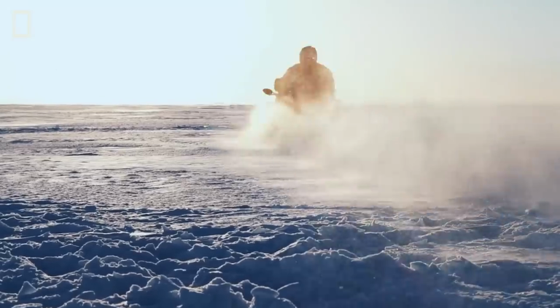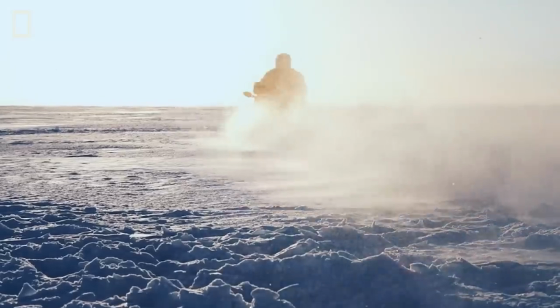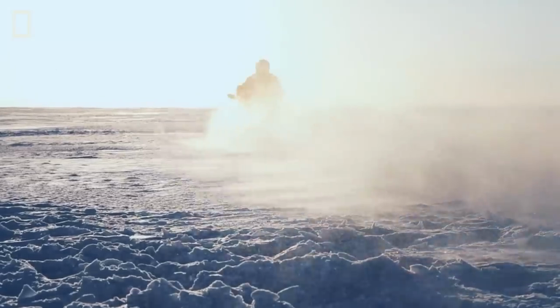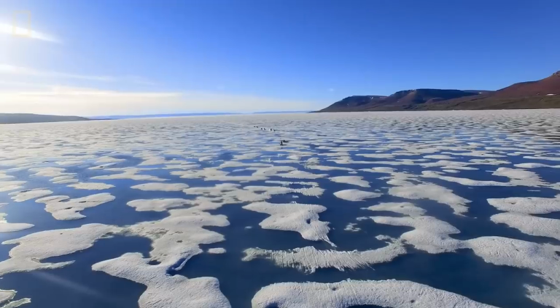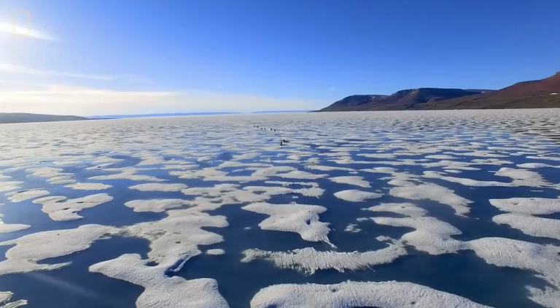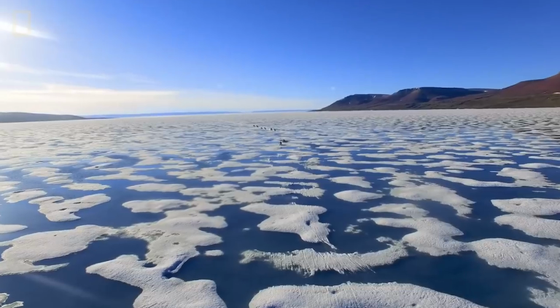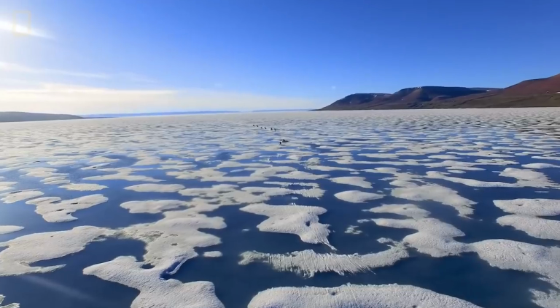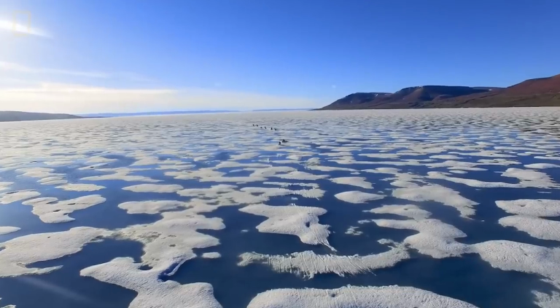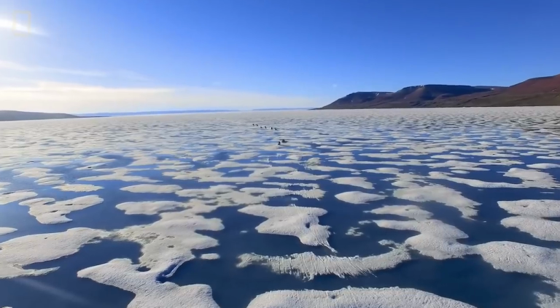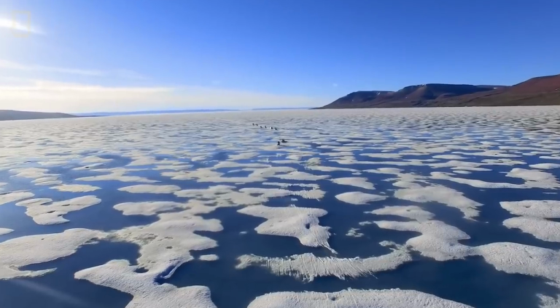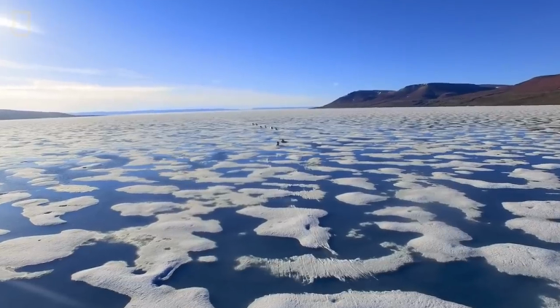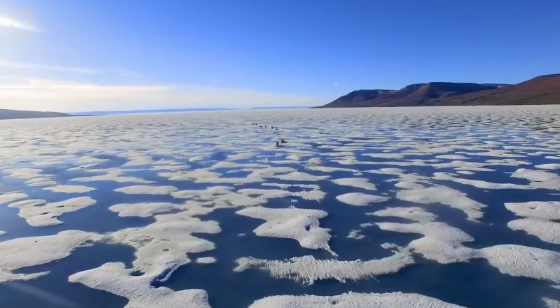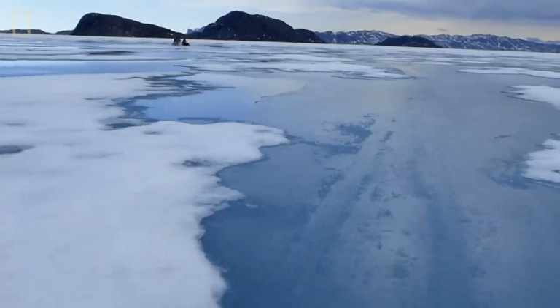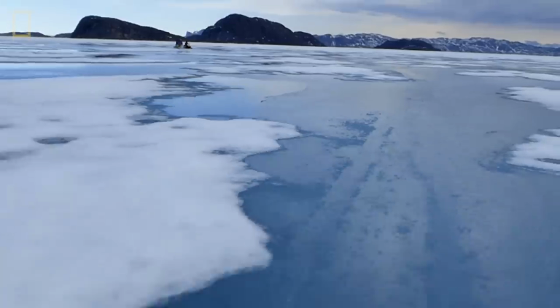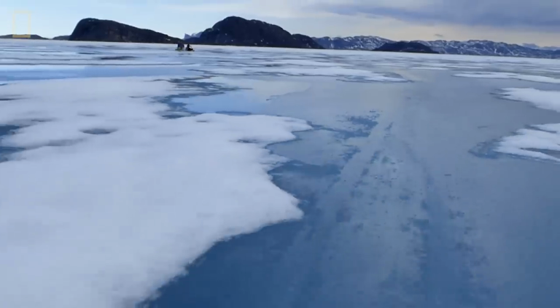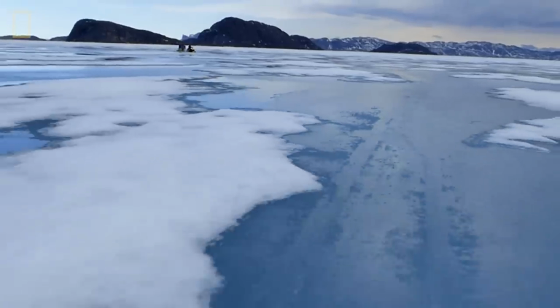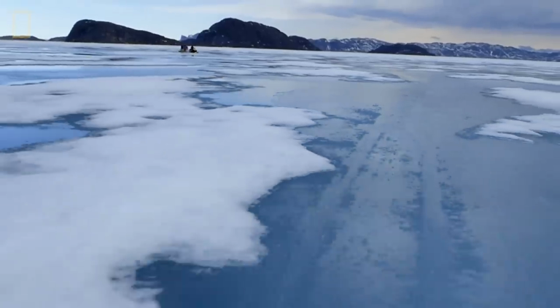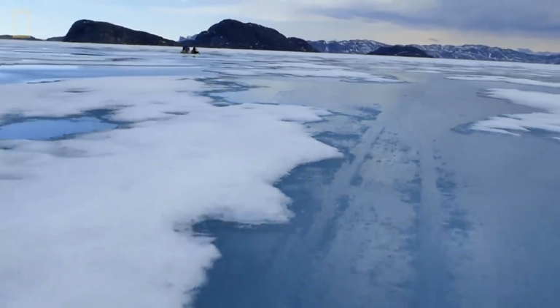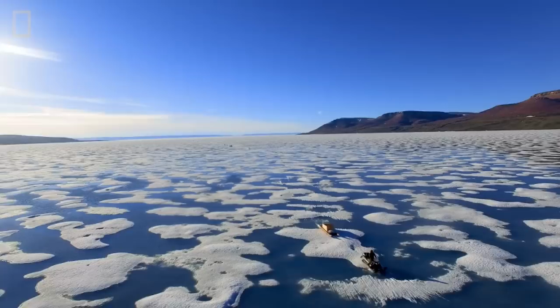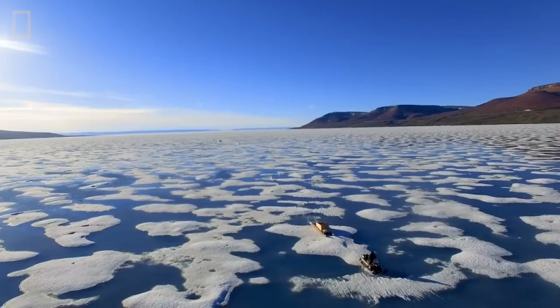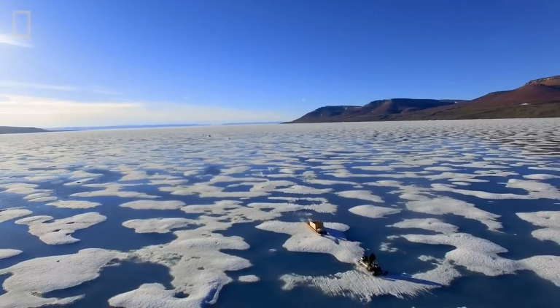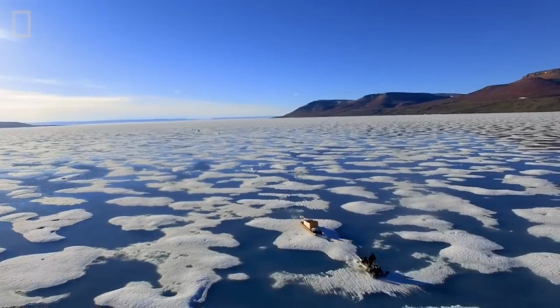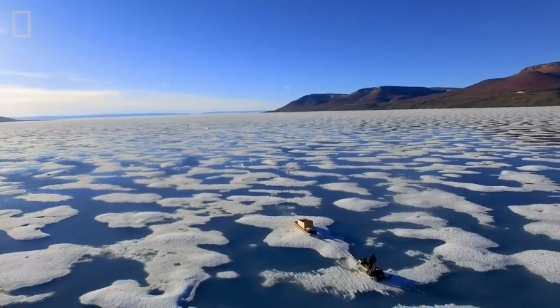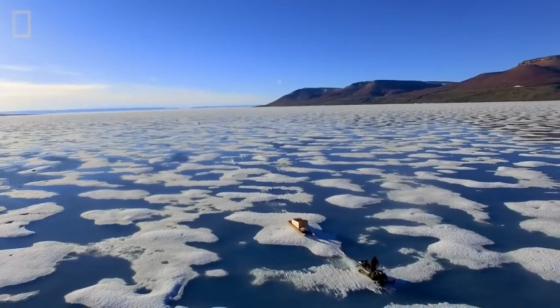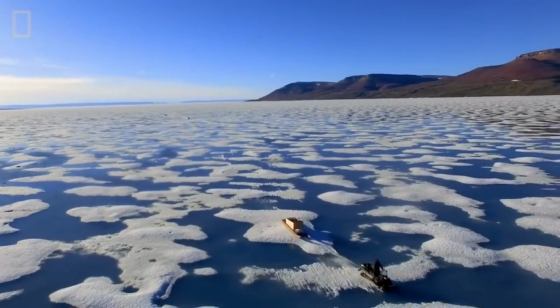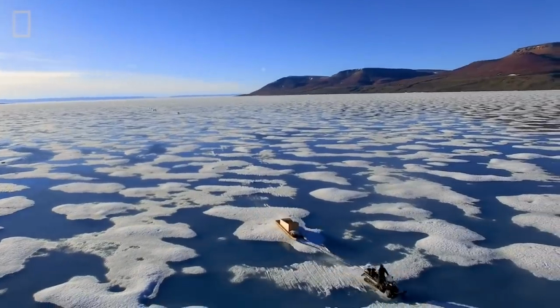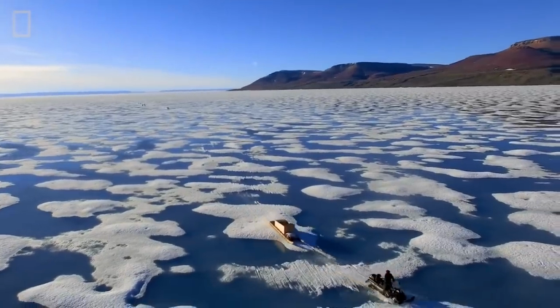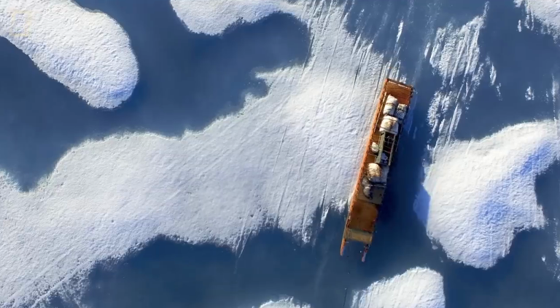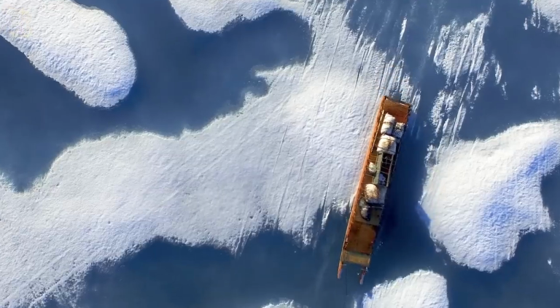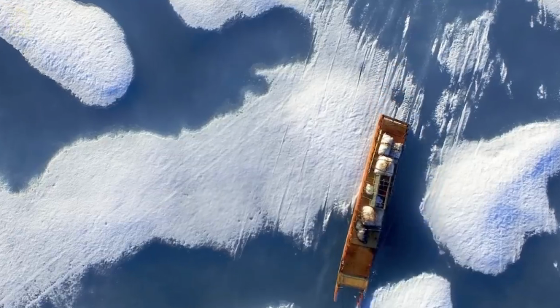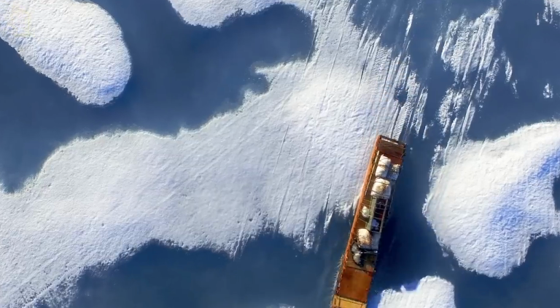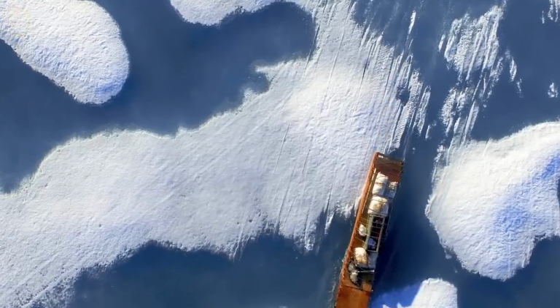At the top of the world, scientists are on a hunt for a one-of-a-kind time capsule.